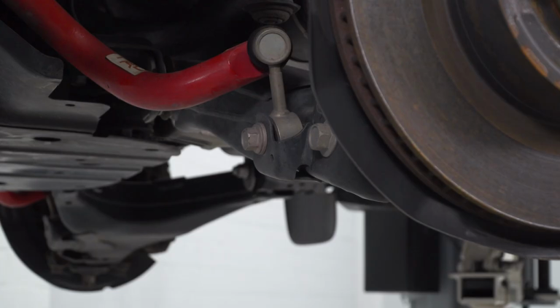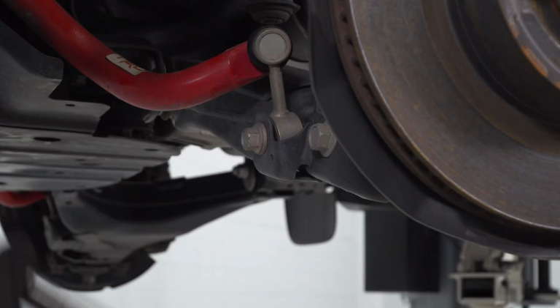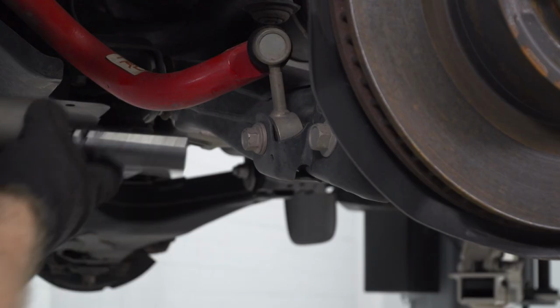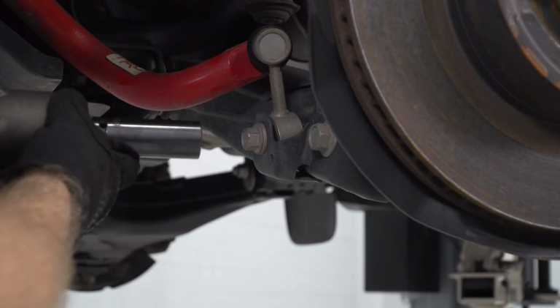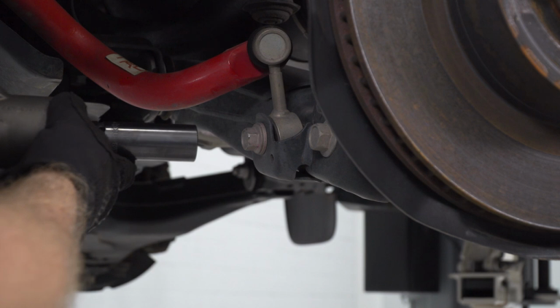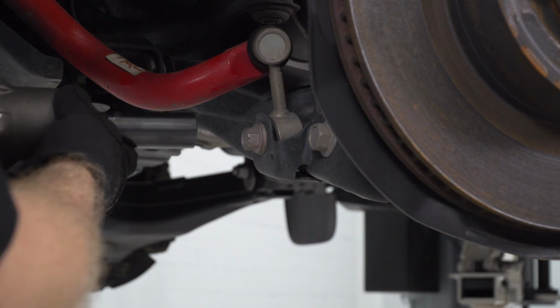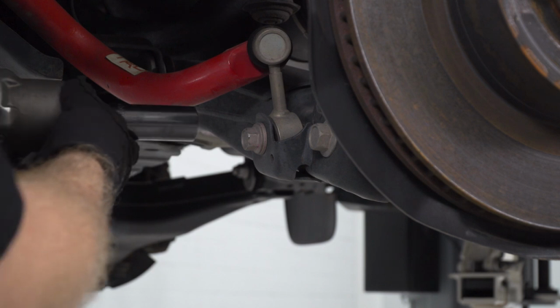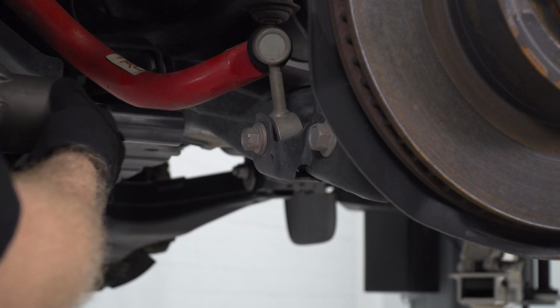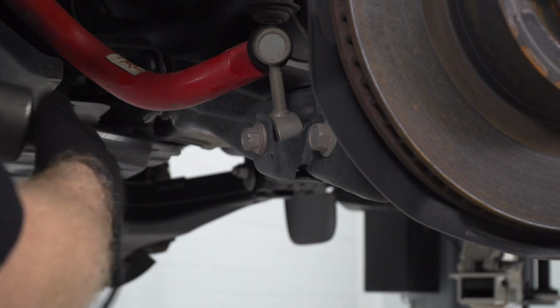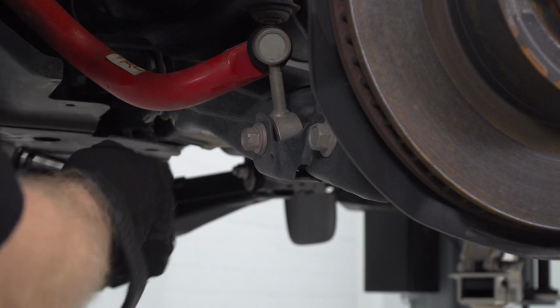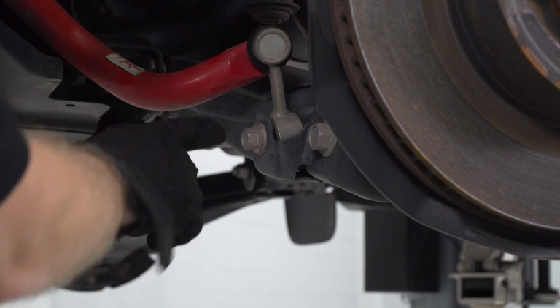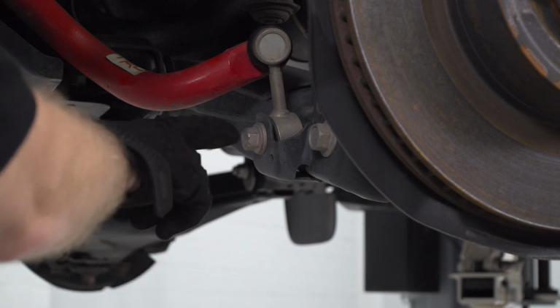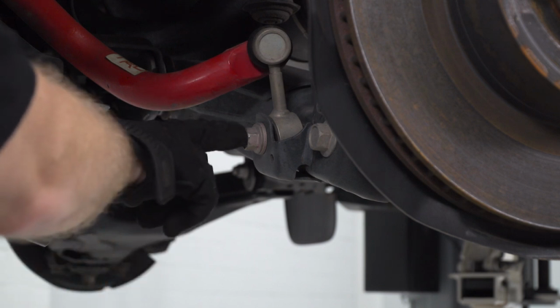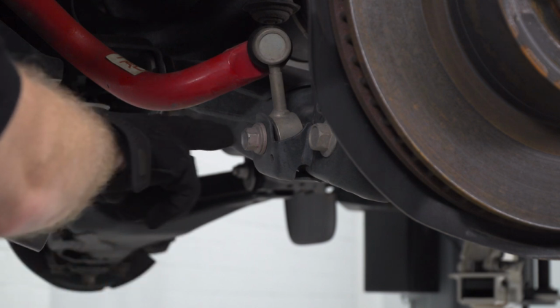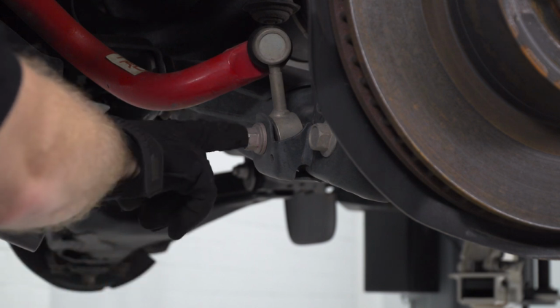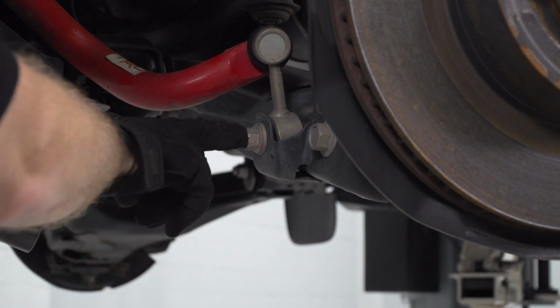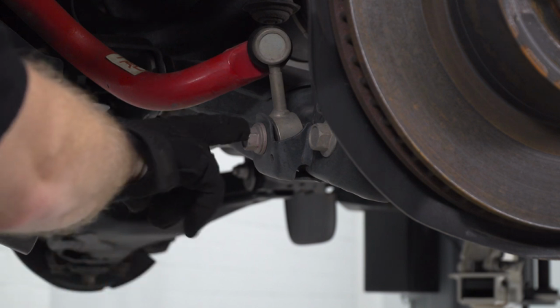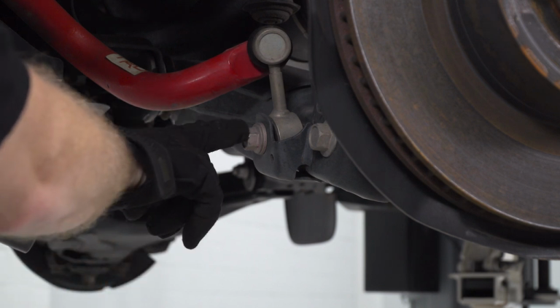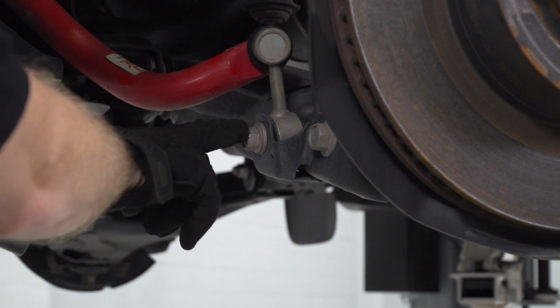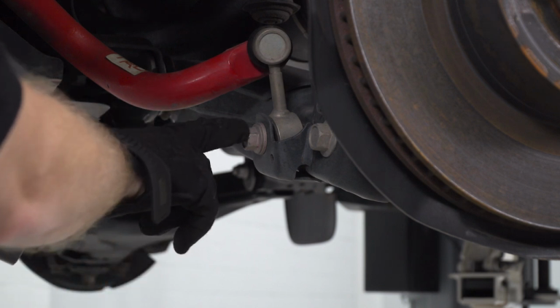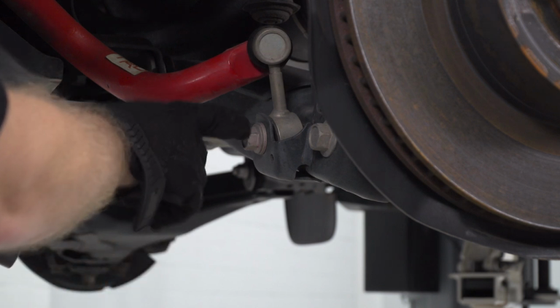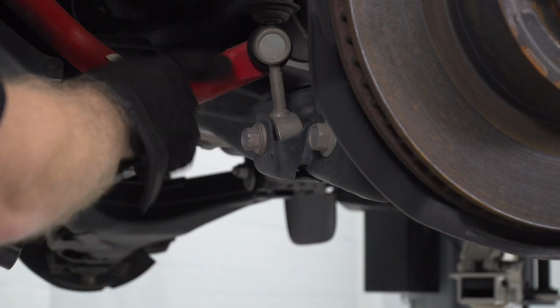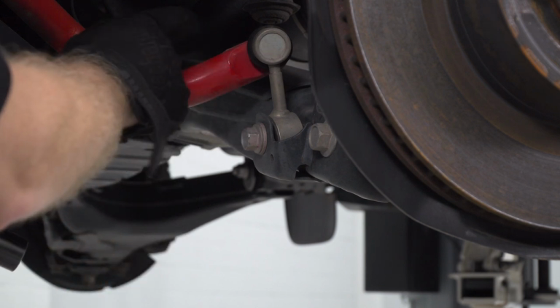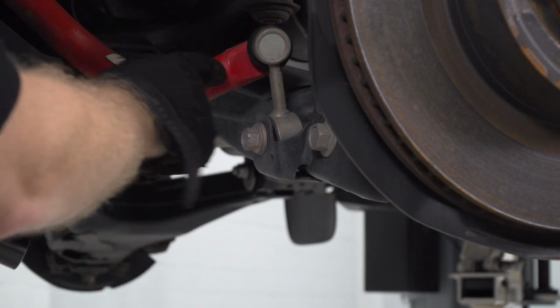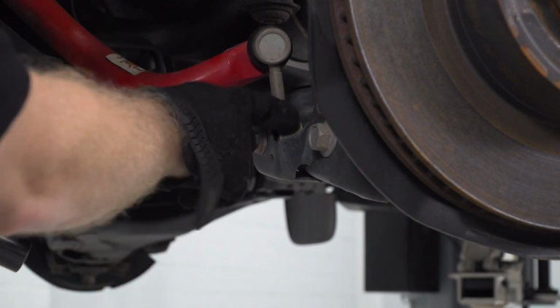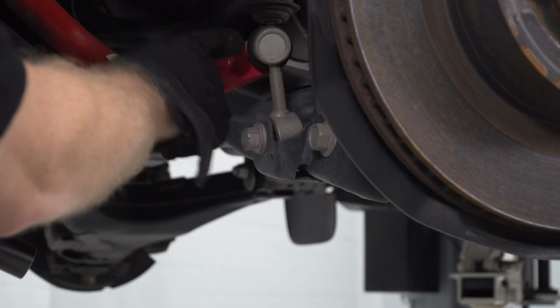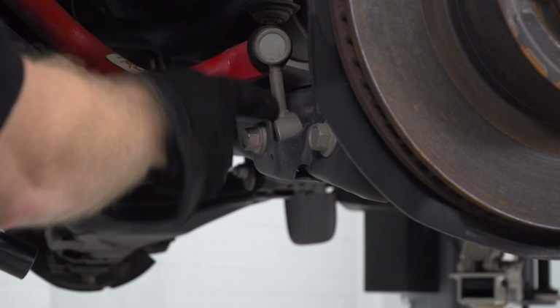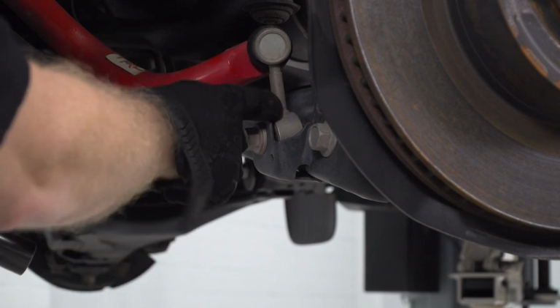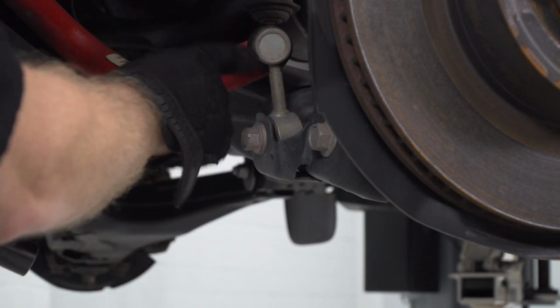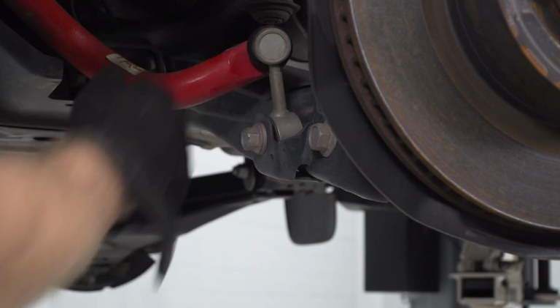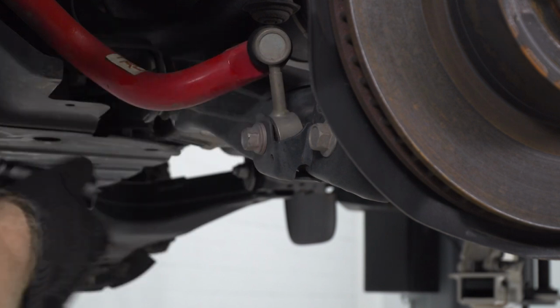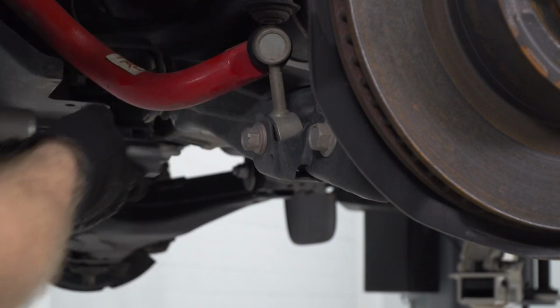With your 19-mil socket, we're gonna go ahead and remove this bolt here — that's part of our sway bar end link.